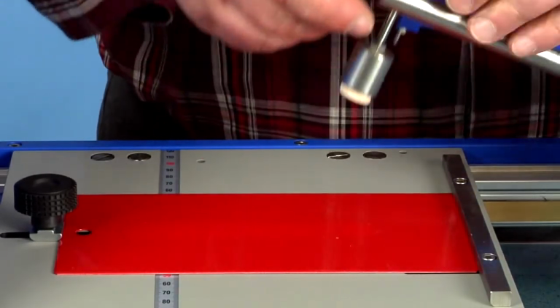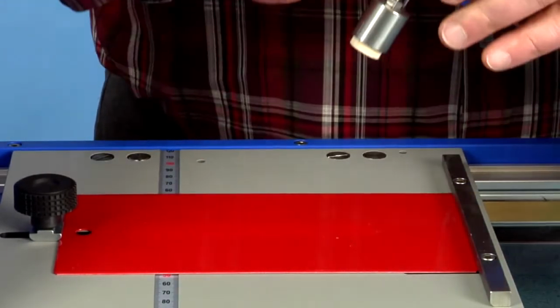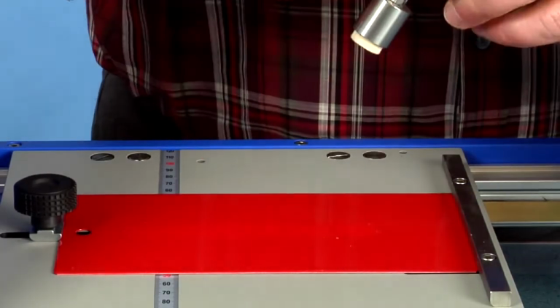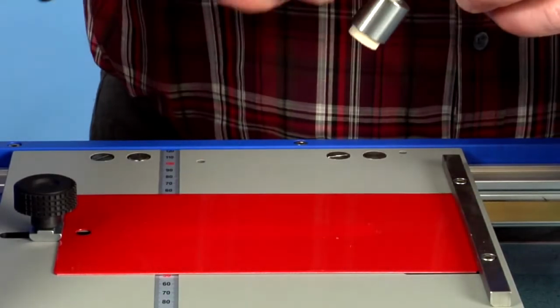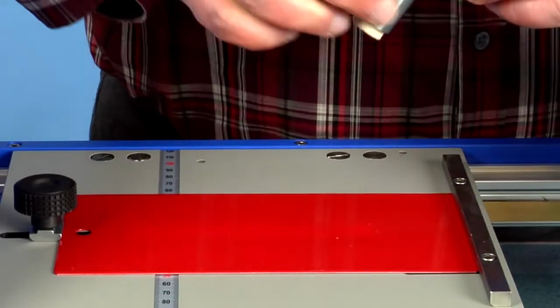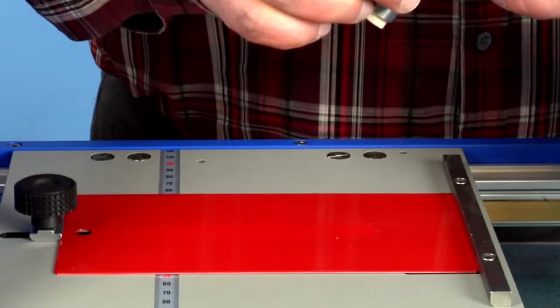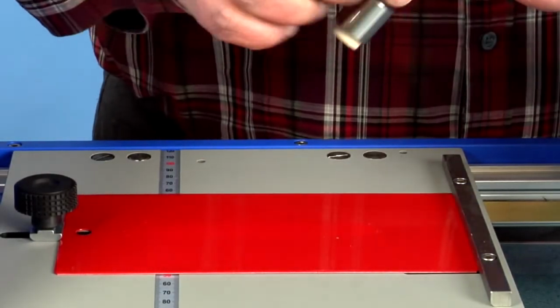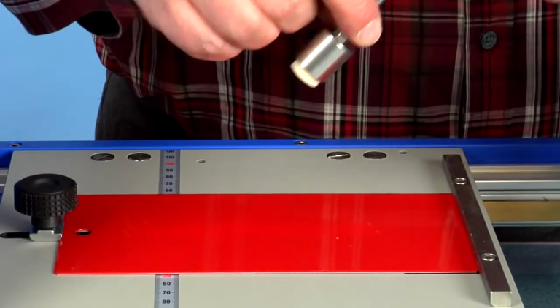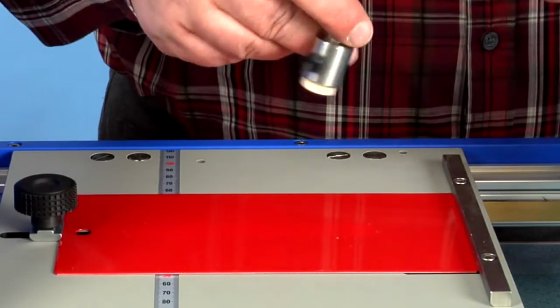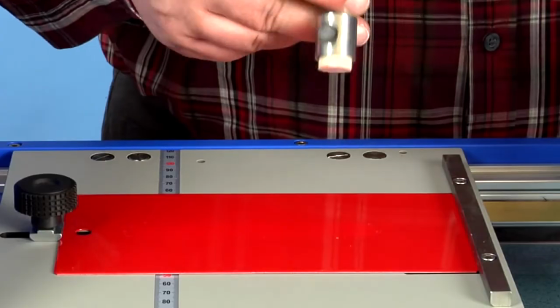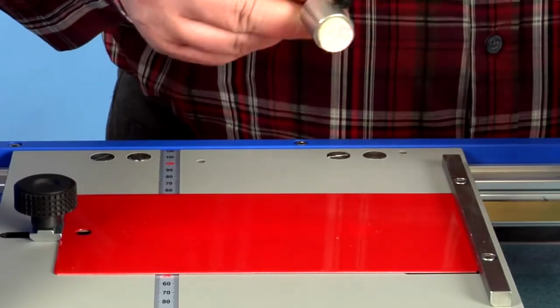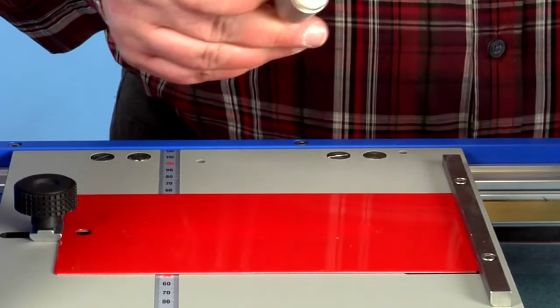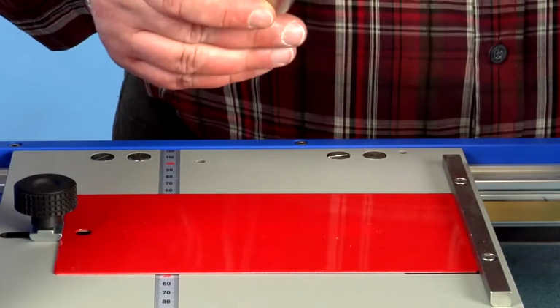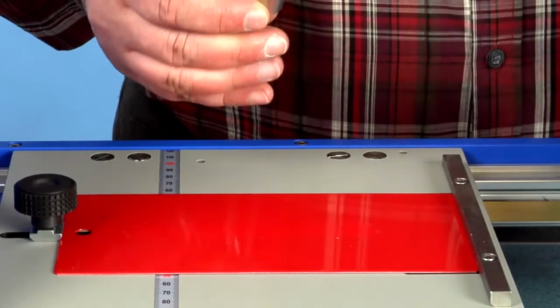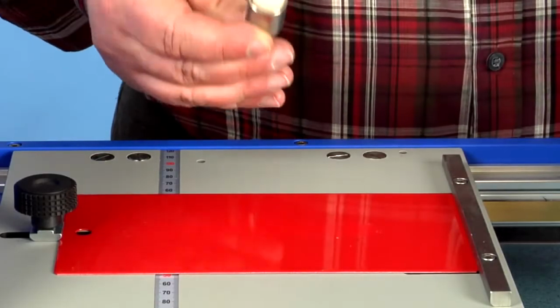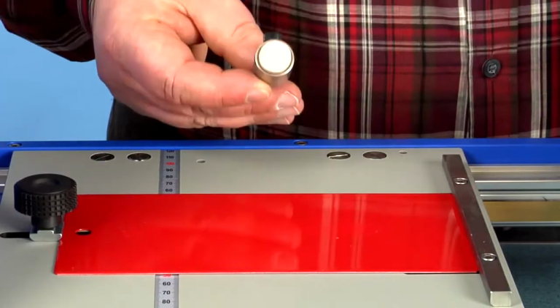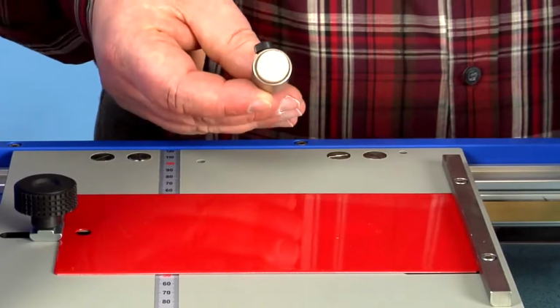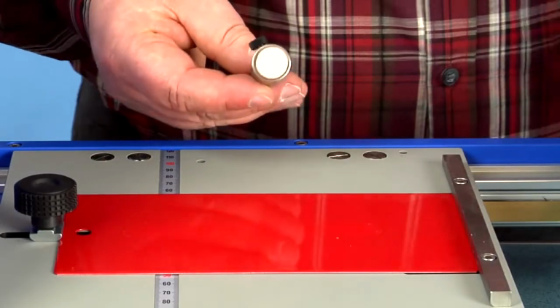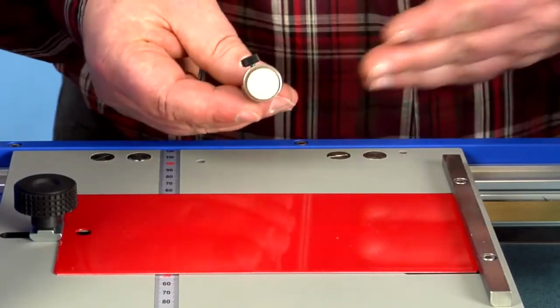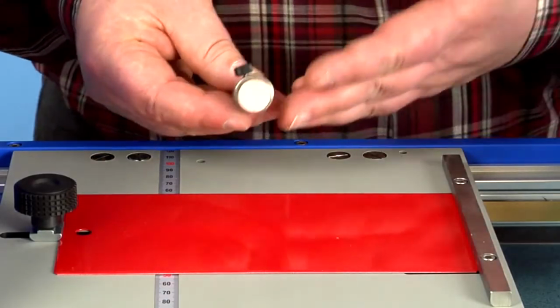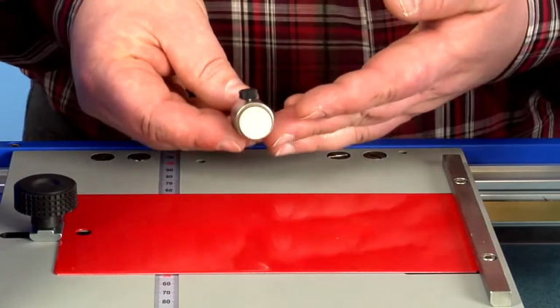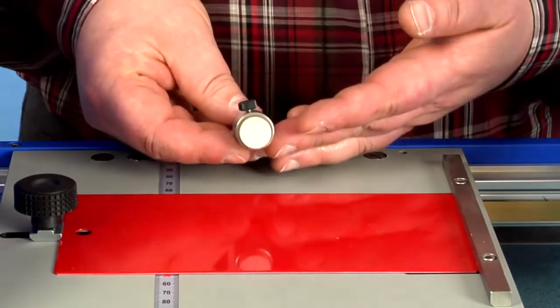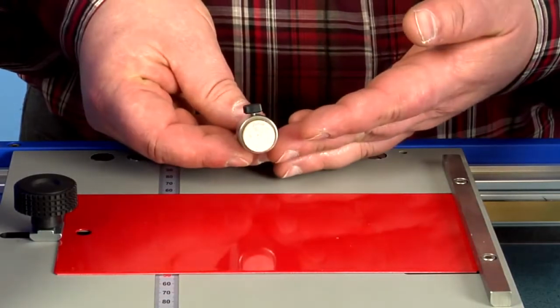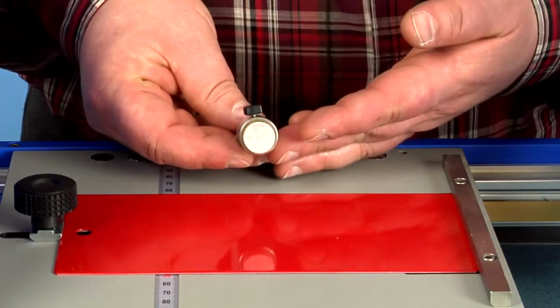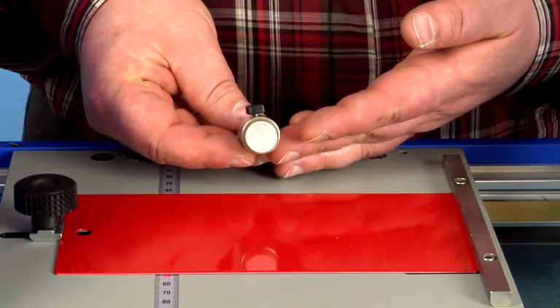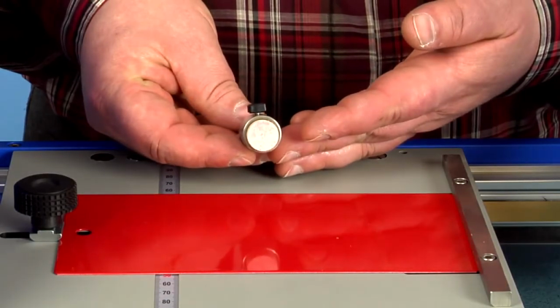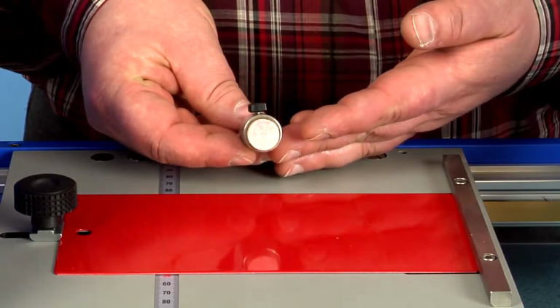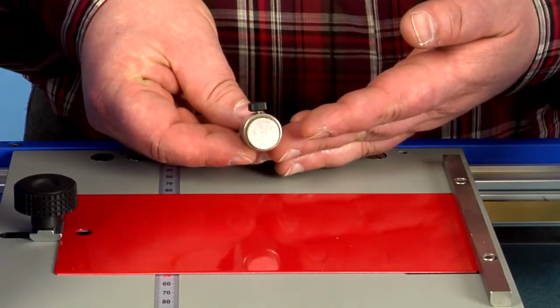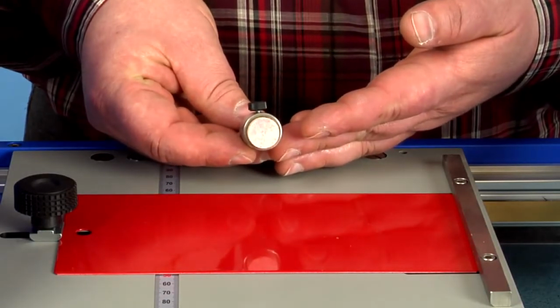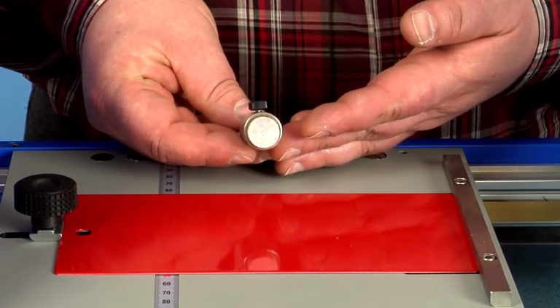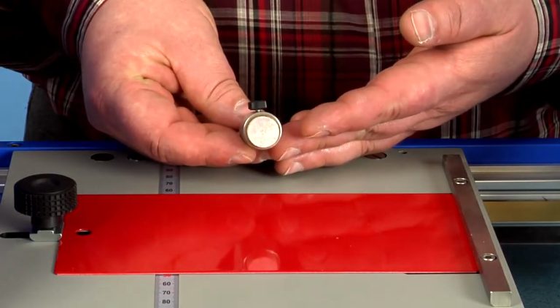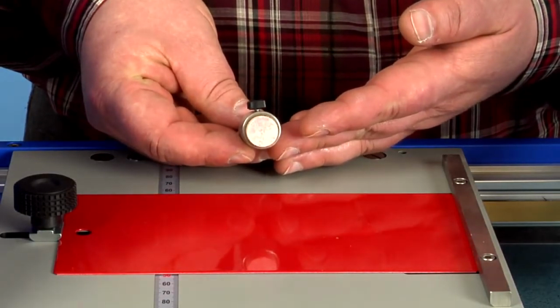A distinct impact of the solvent on the tested surface is visible, as well as a colour transfer to the felt plug.